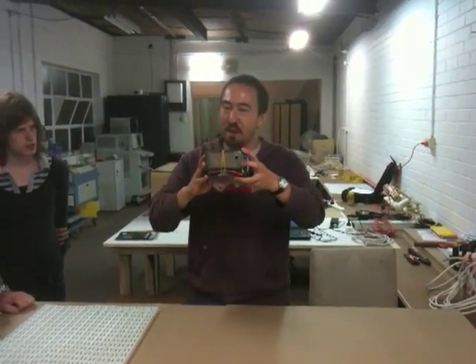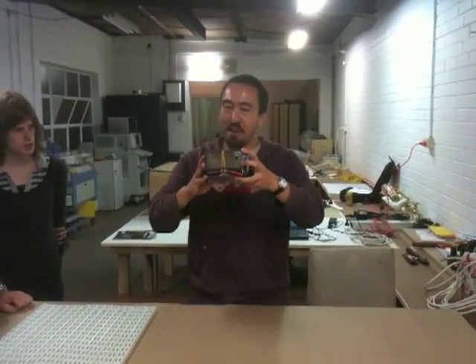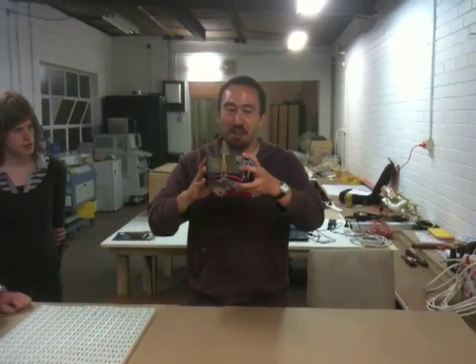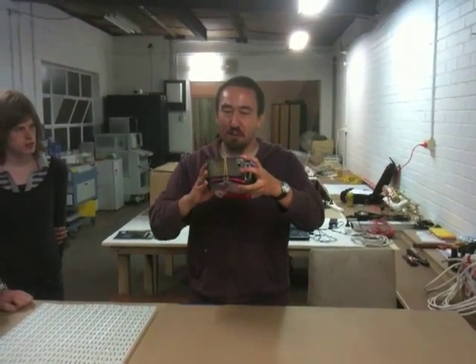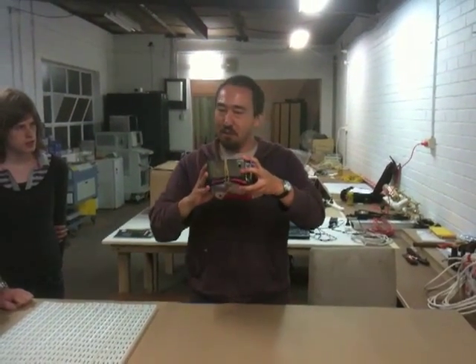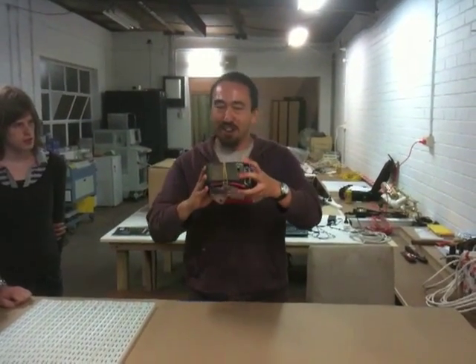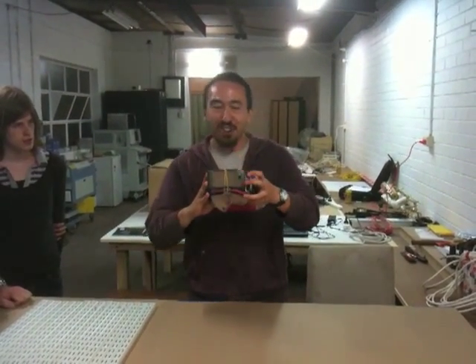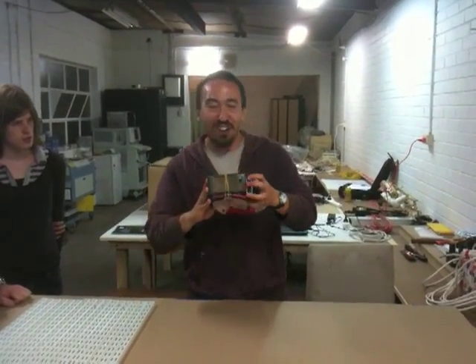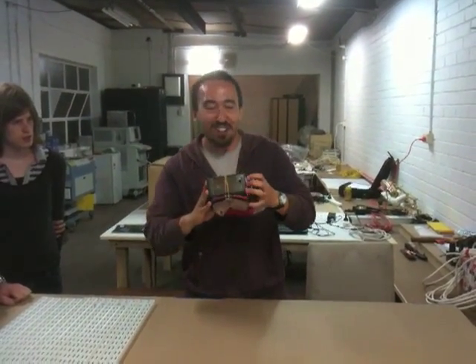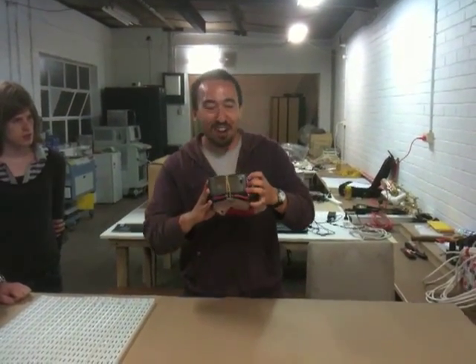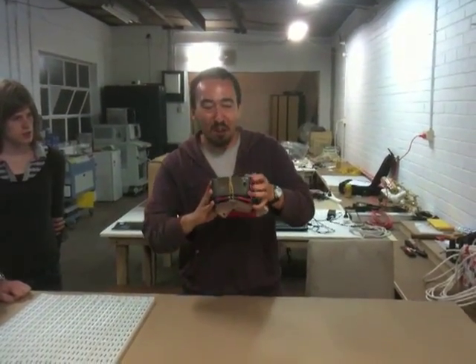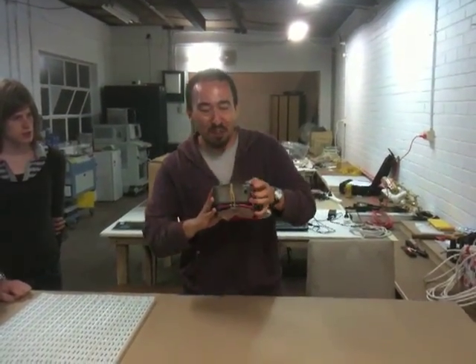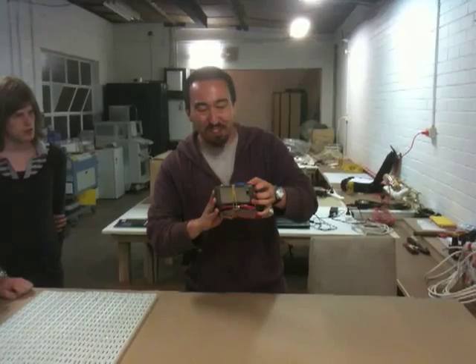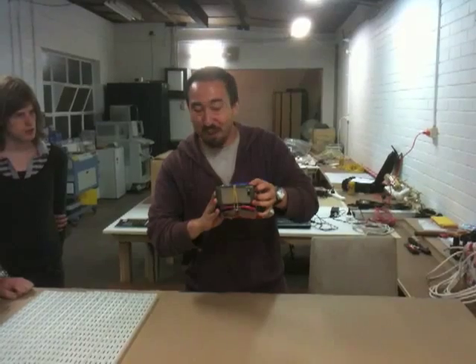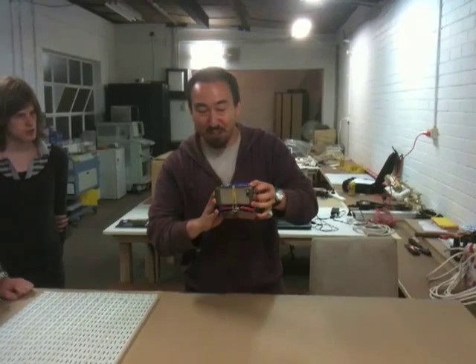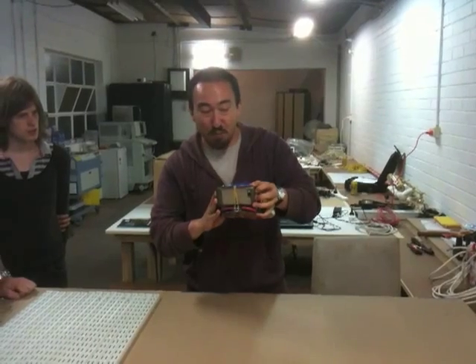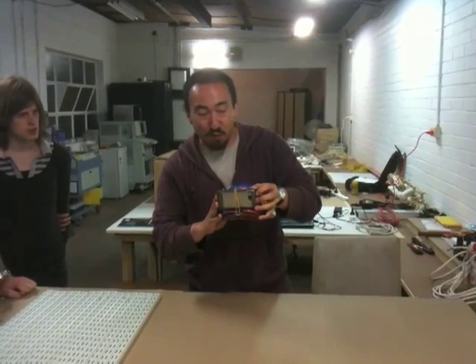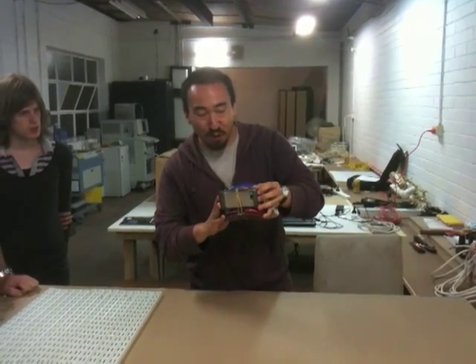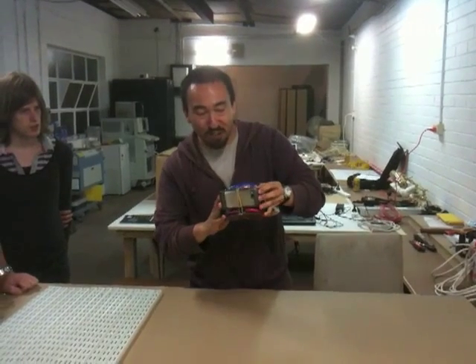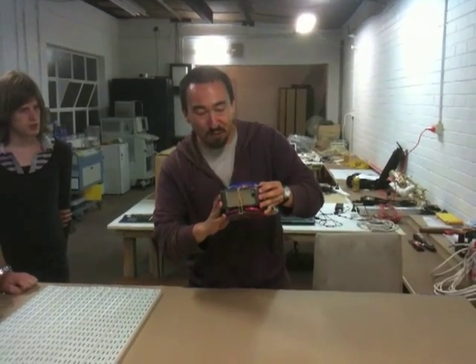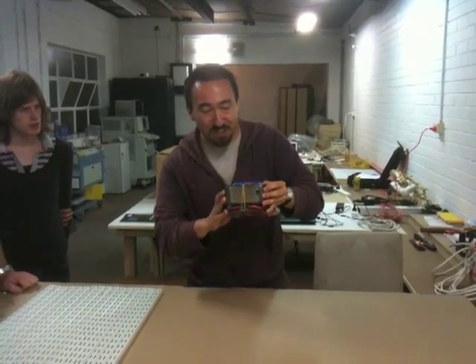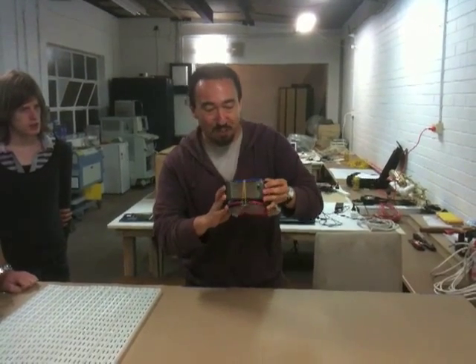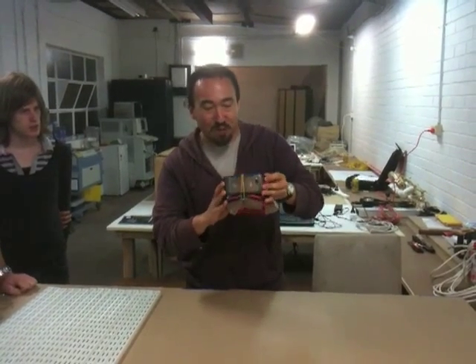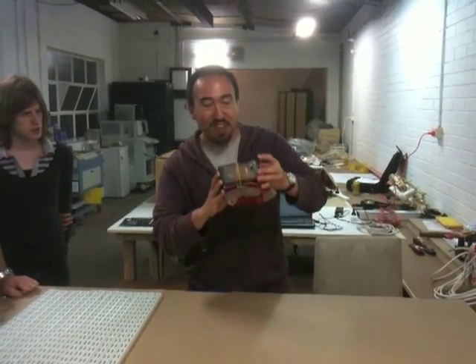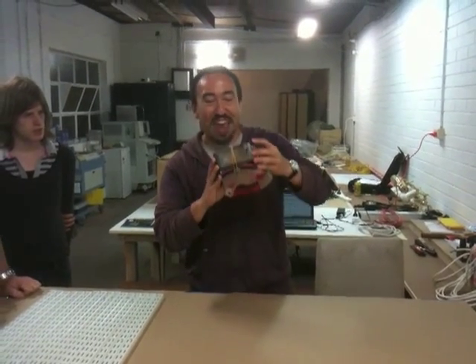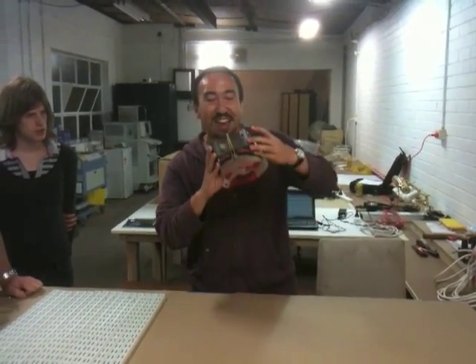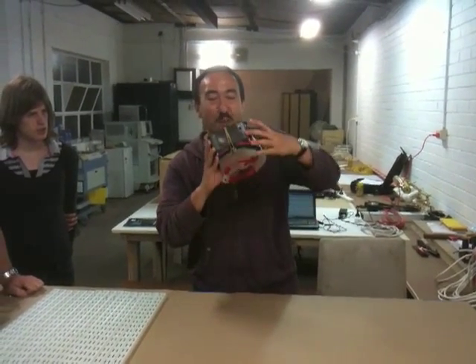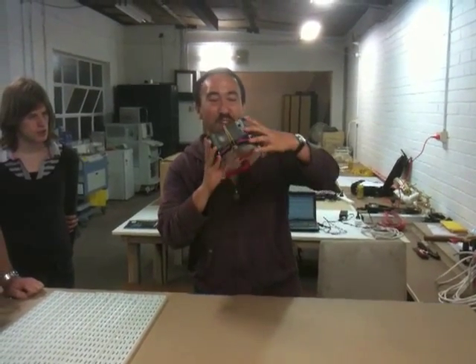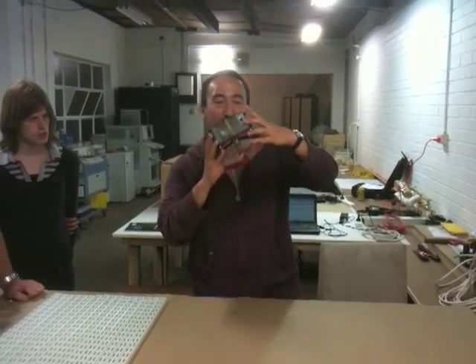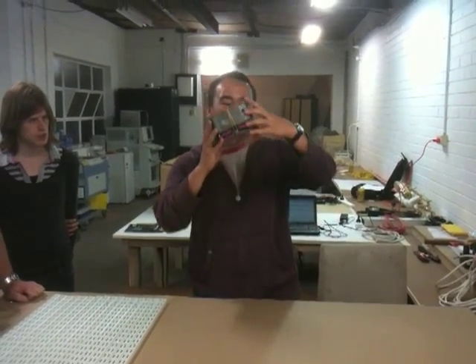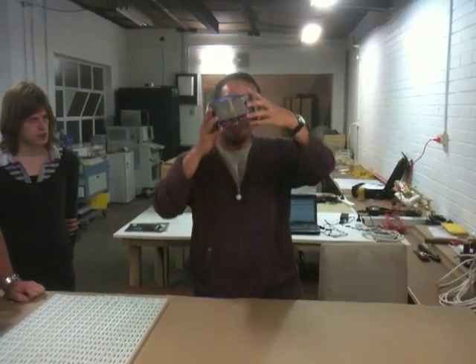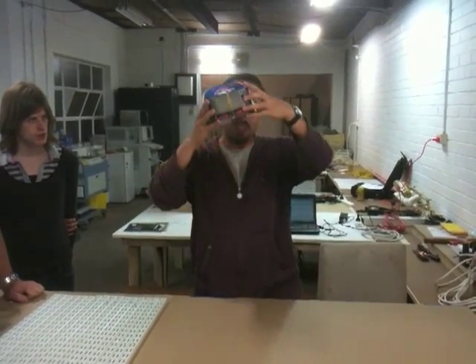Very, very fragile. This is basically a proof of concept, just to prove that you can get an image in front of your eyes.